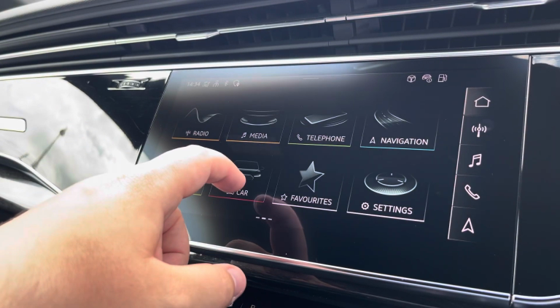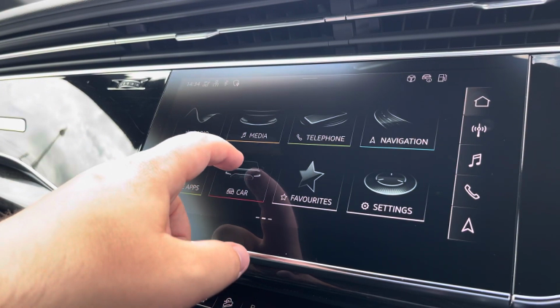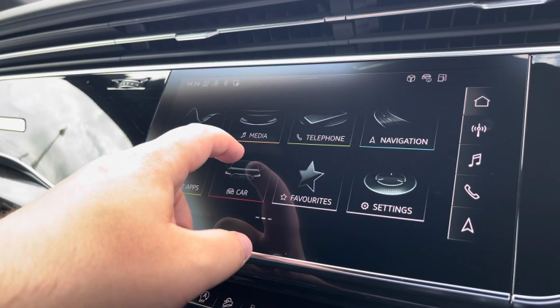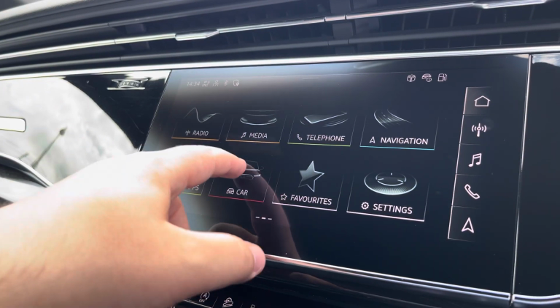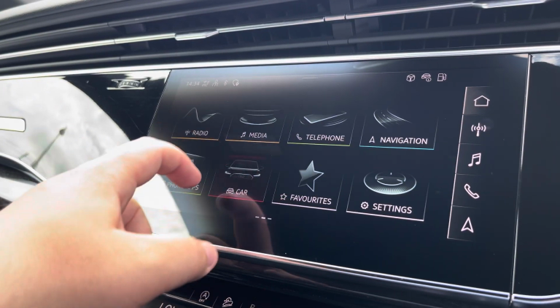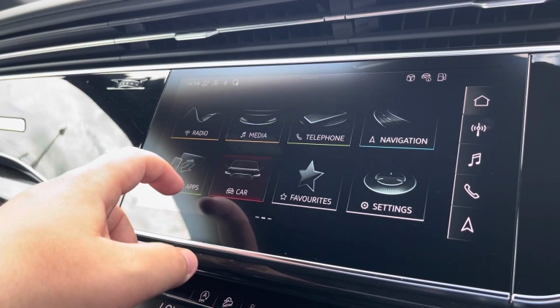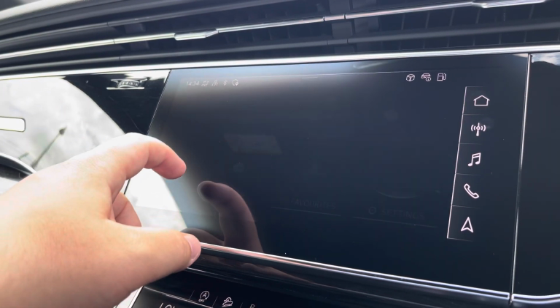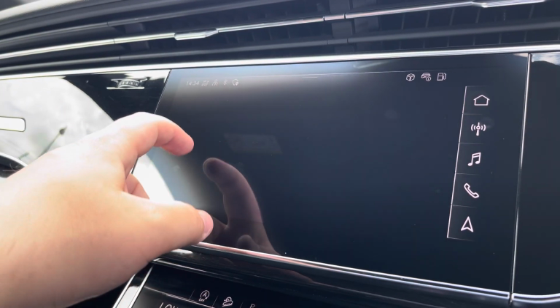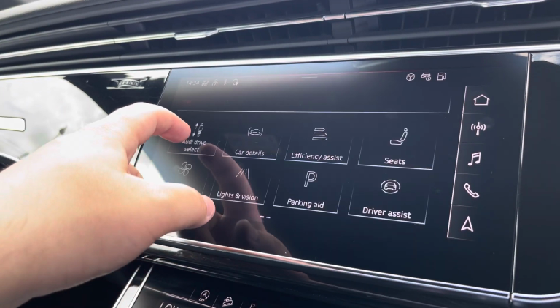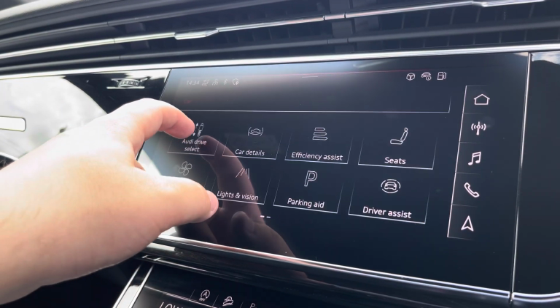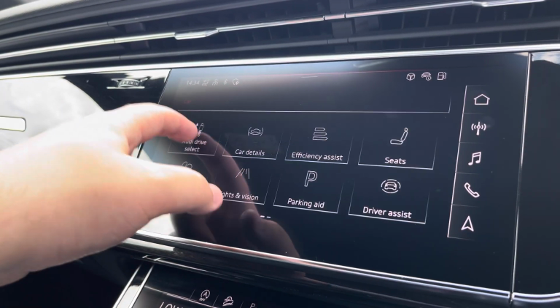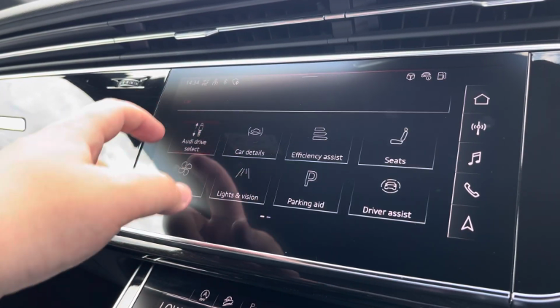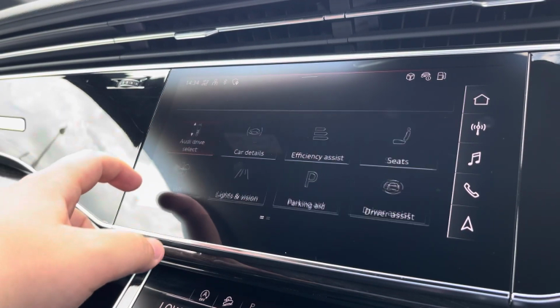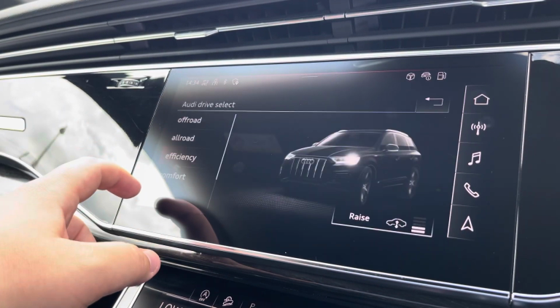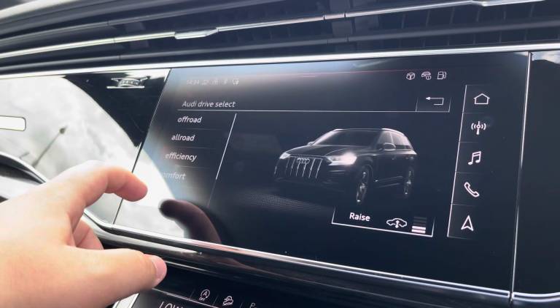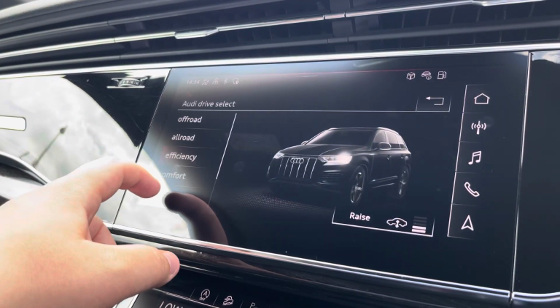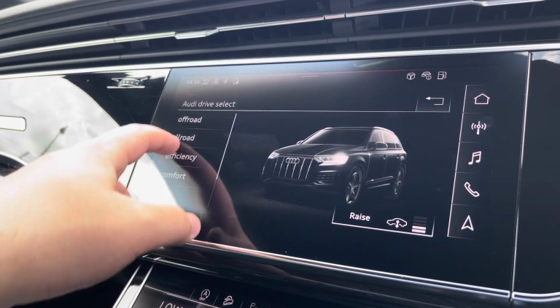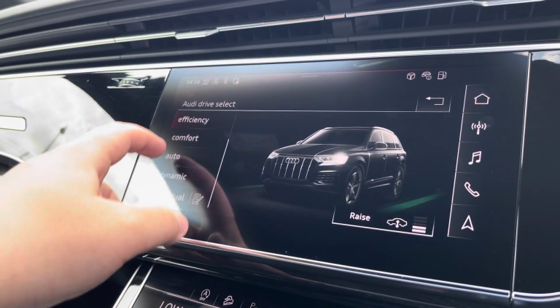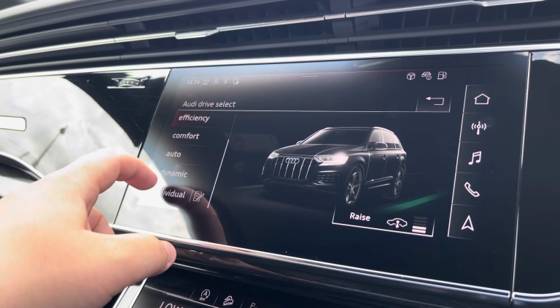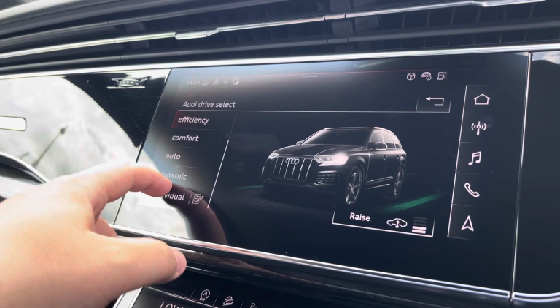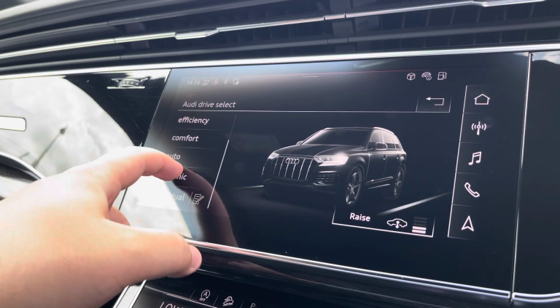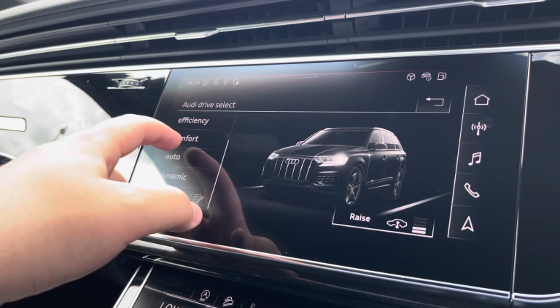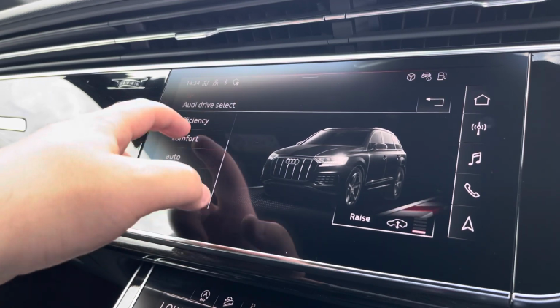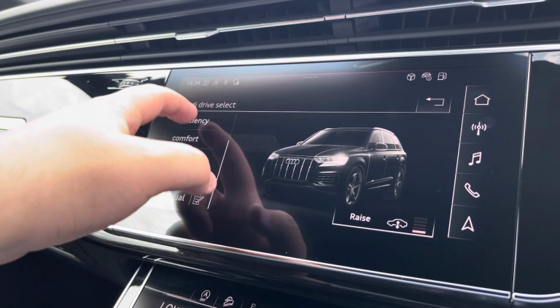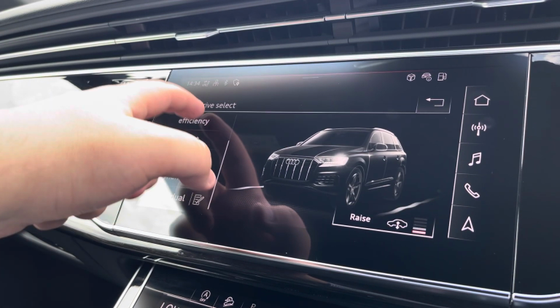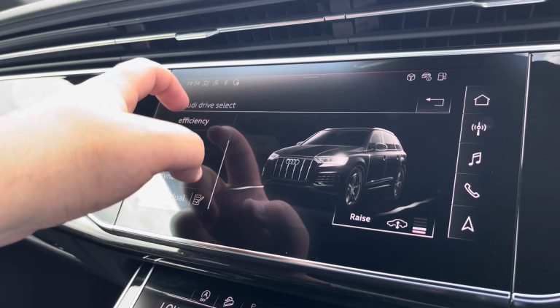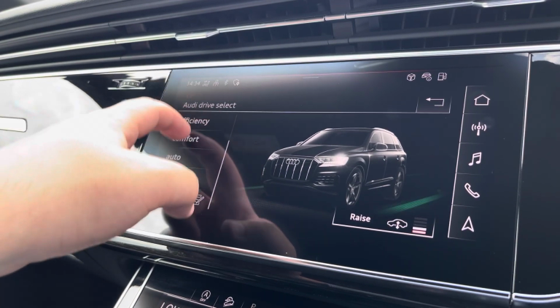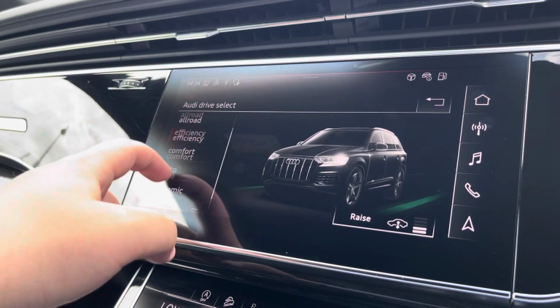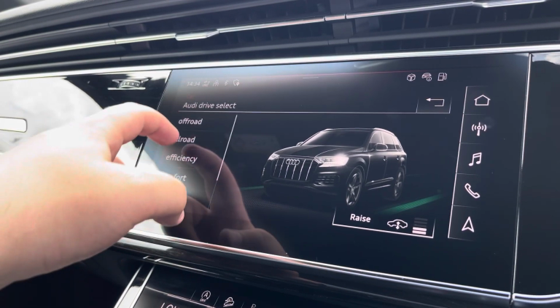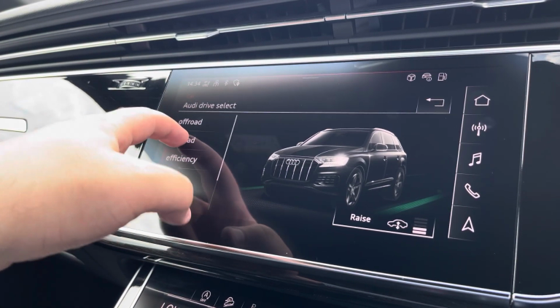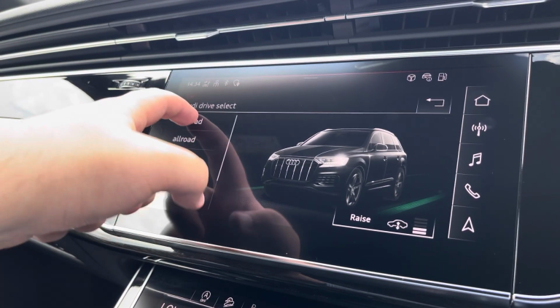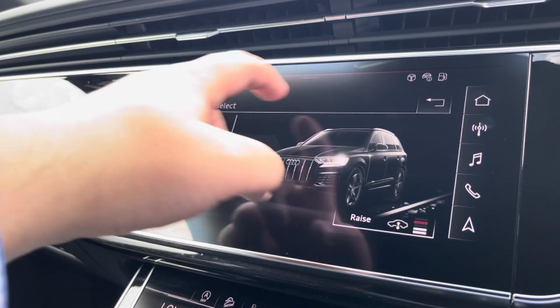Another great feature is the Audi drive select, where you can choose your preferred drive mode between dynamic, auto, comfort, efficiency, off-road, or all-road.